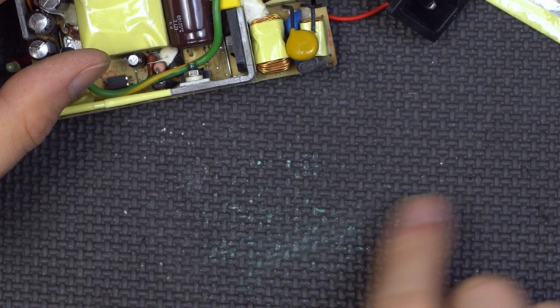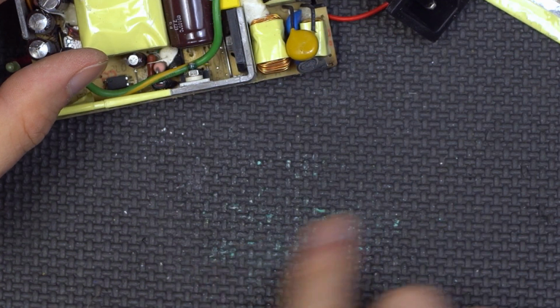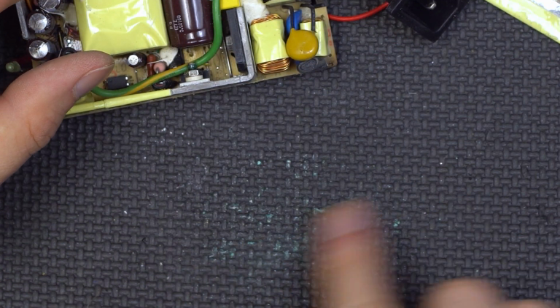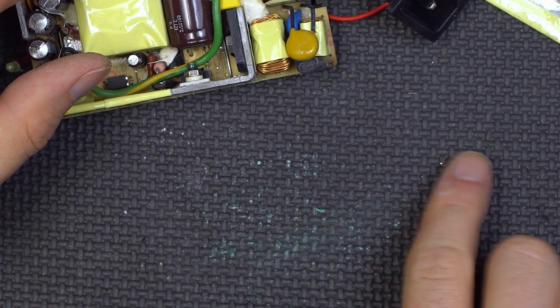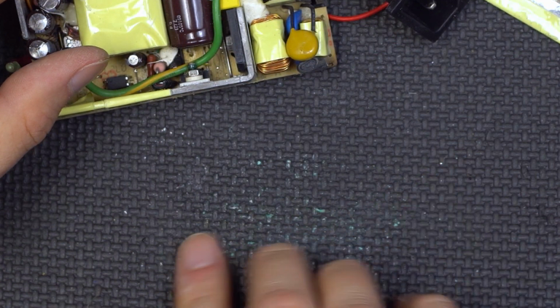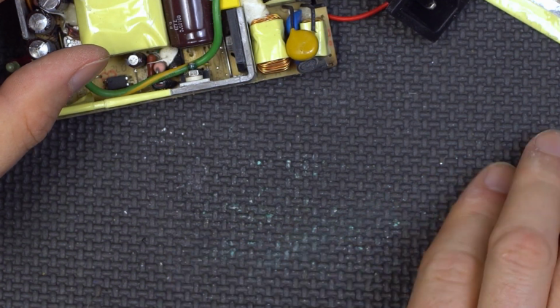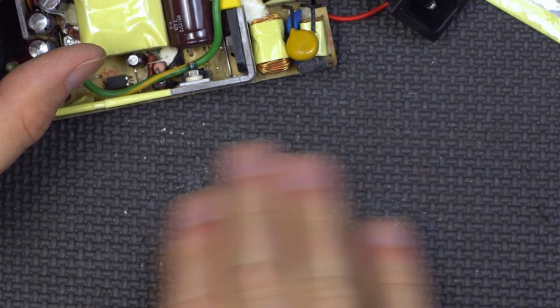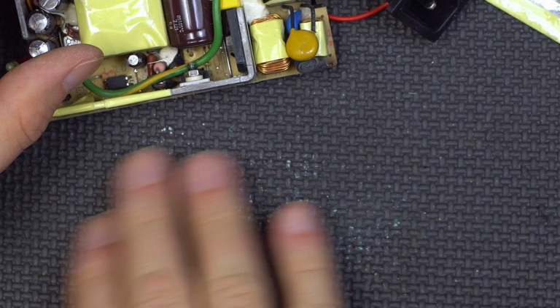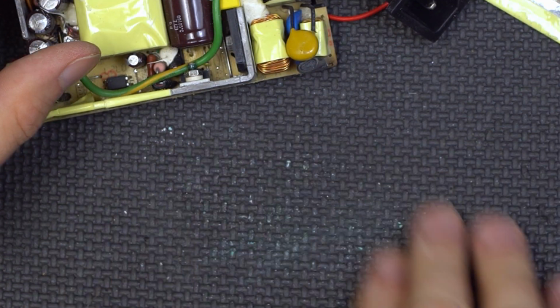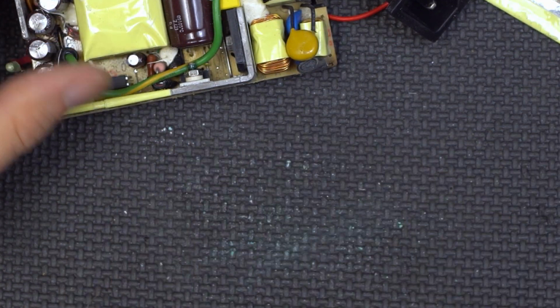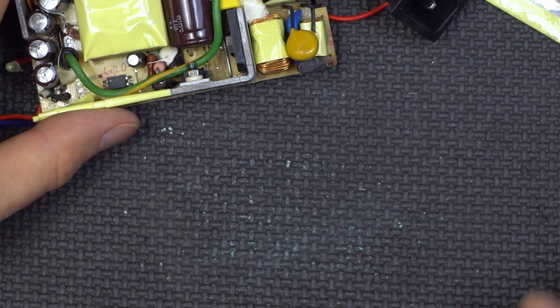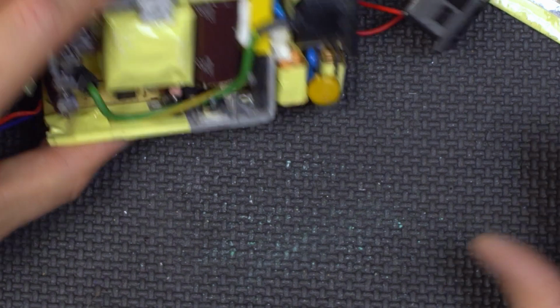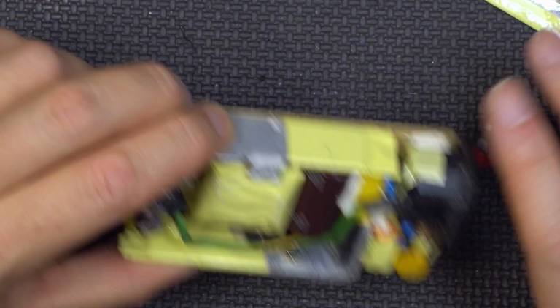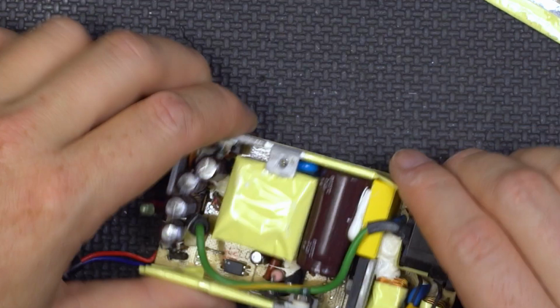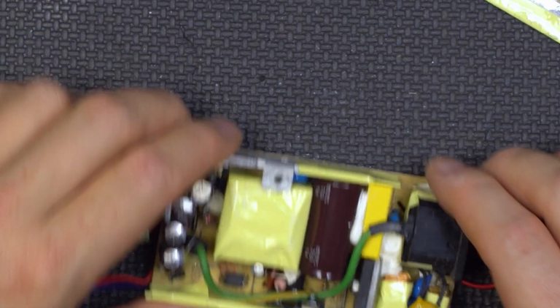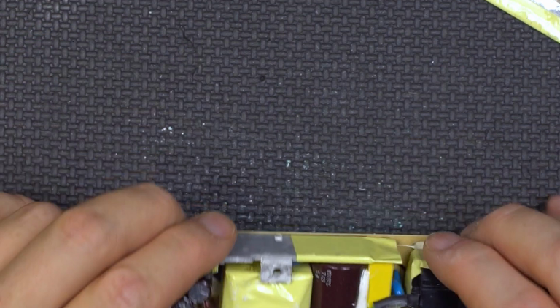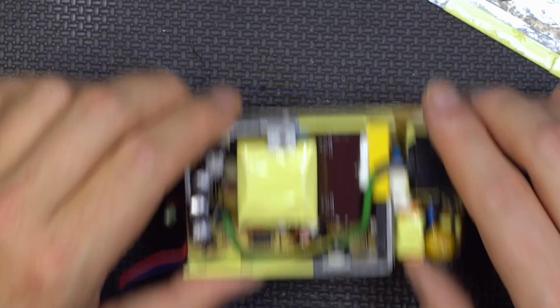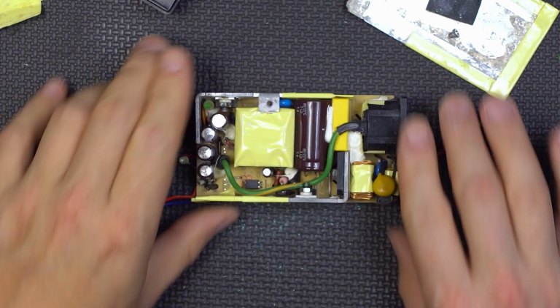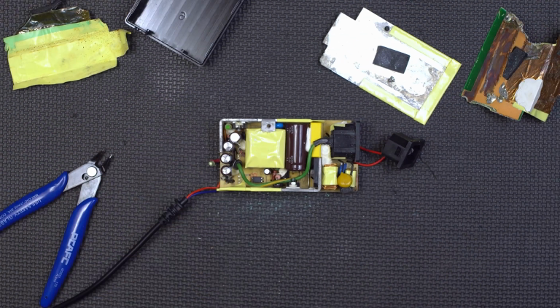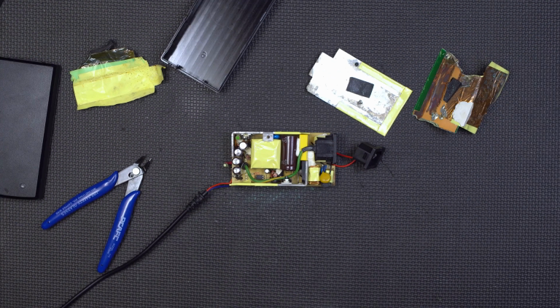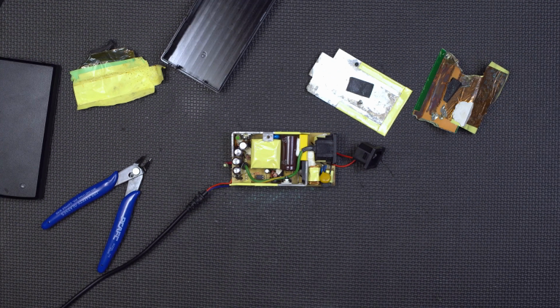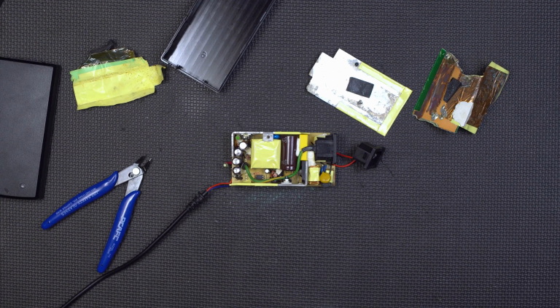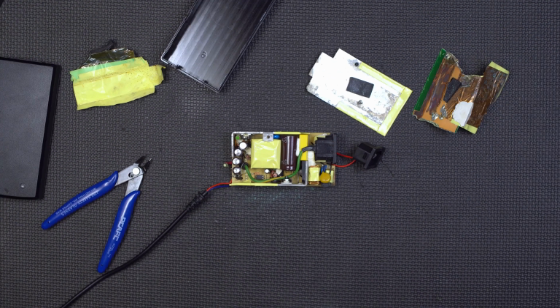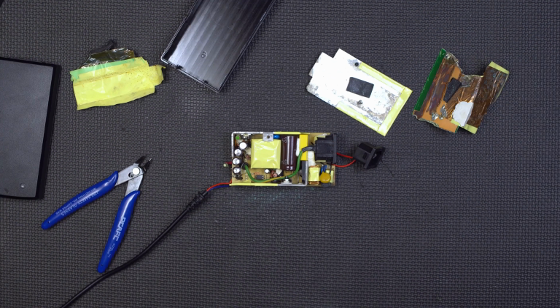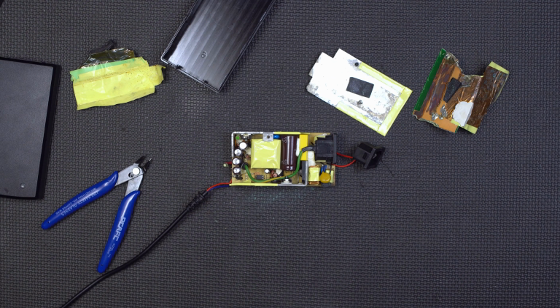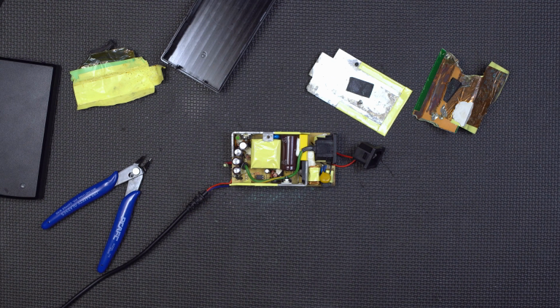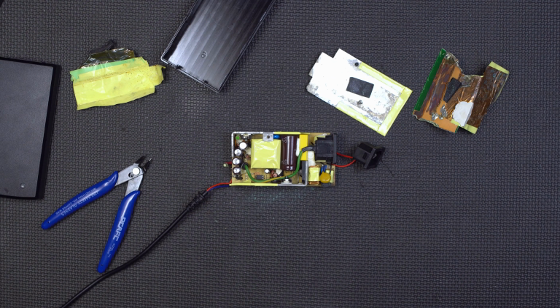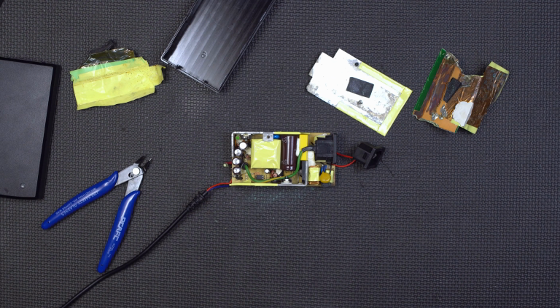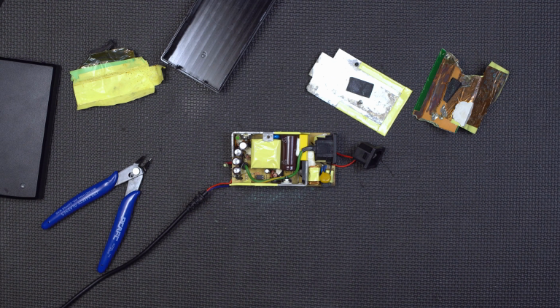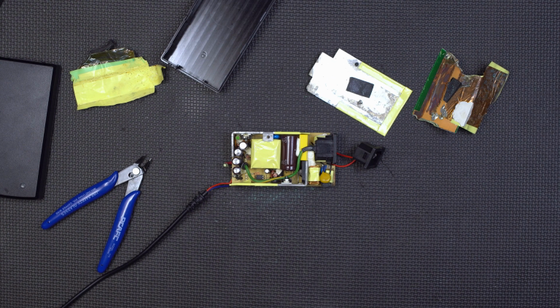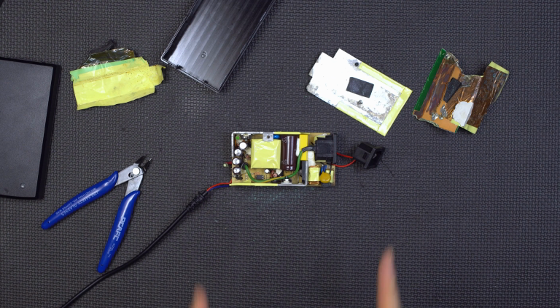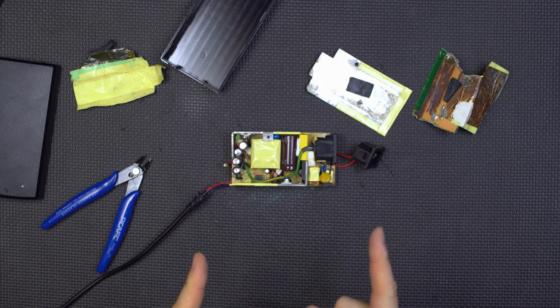The copper corrosion is great. So there you have it — worst power supply in the world. Let's try it.